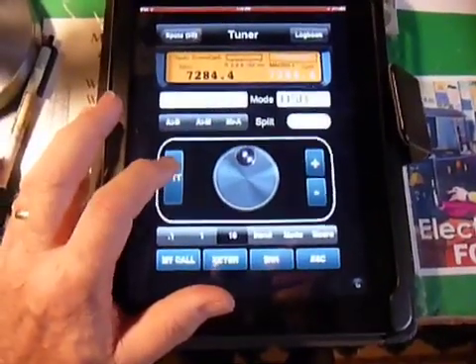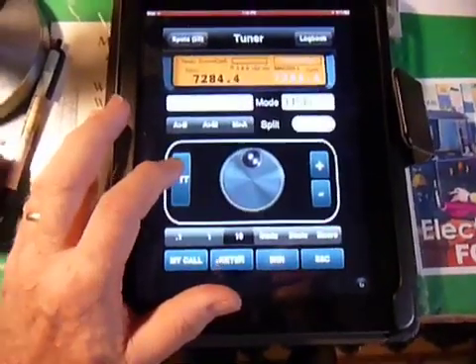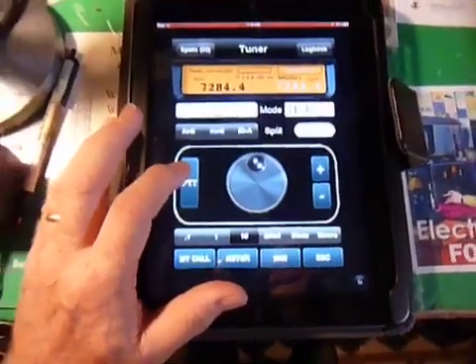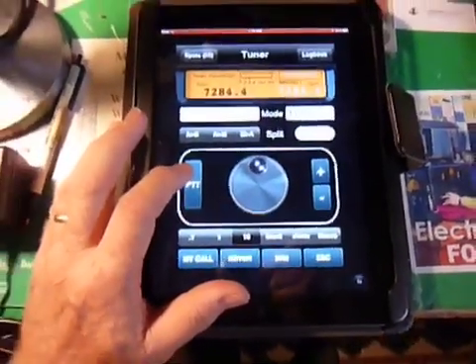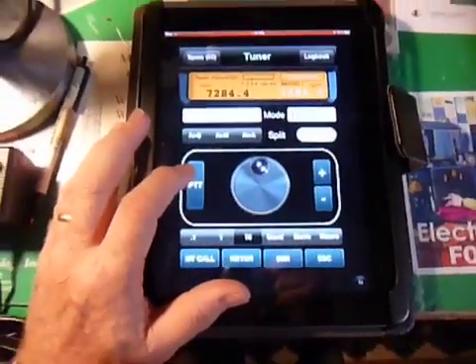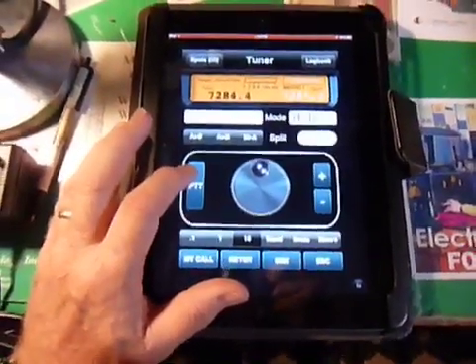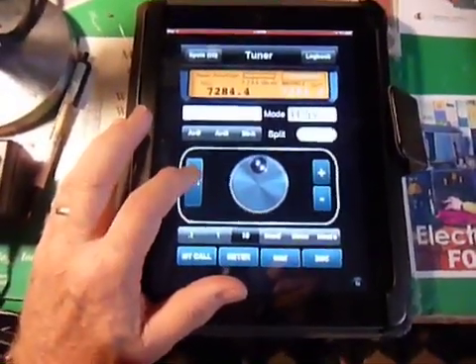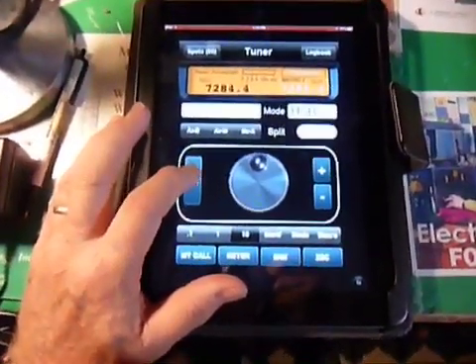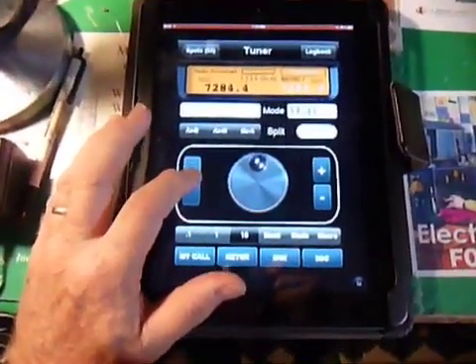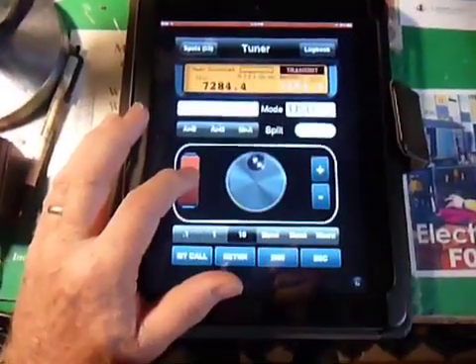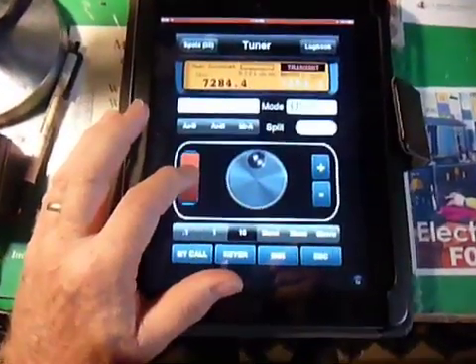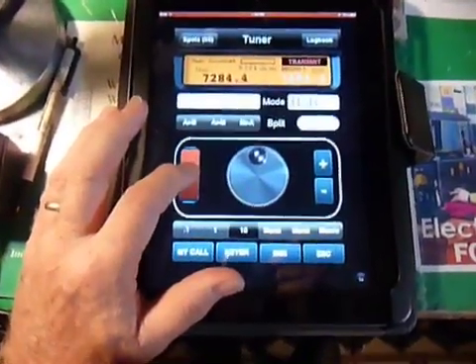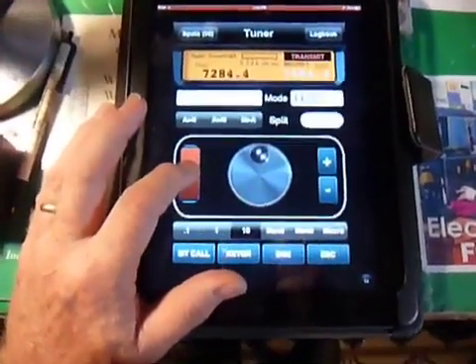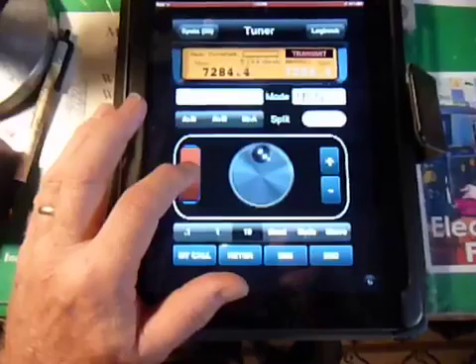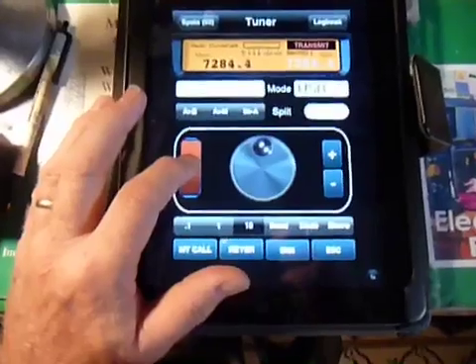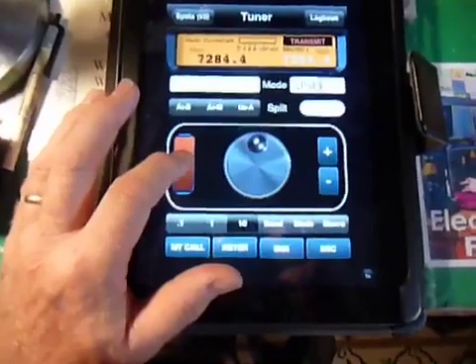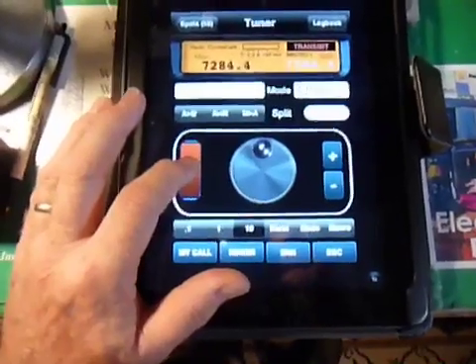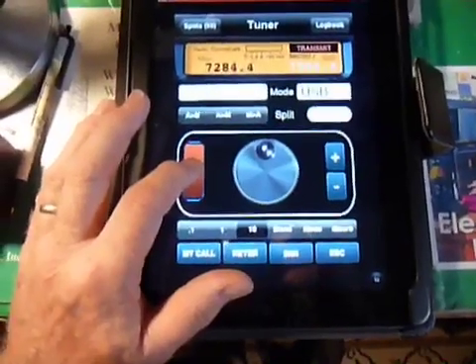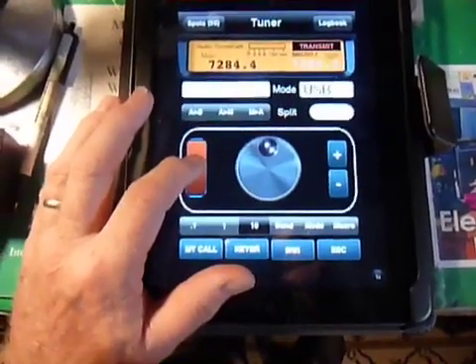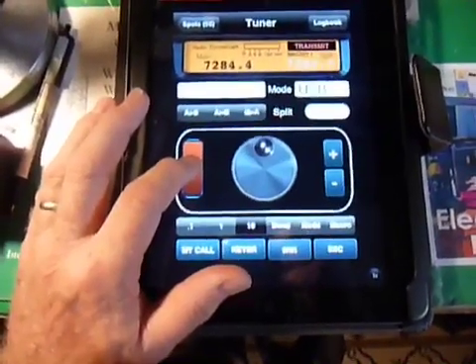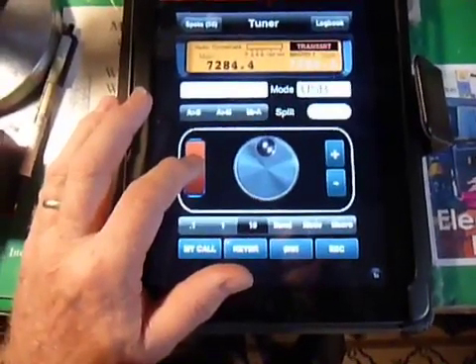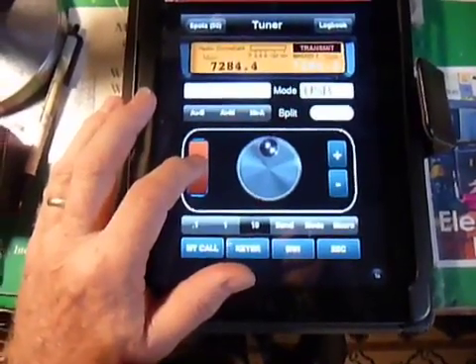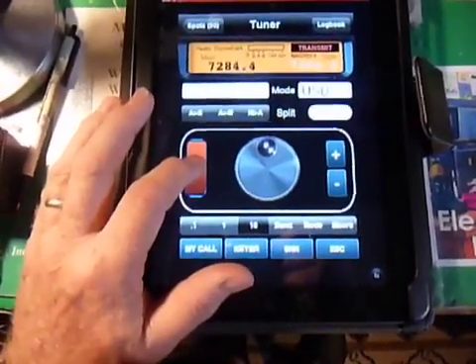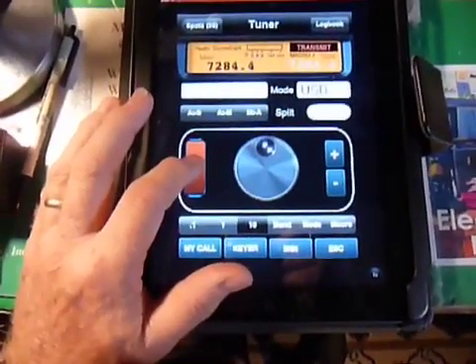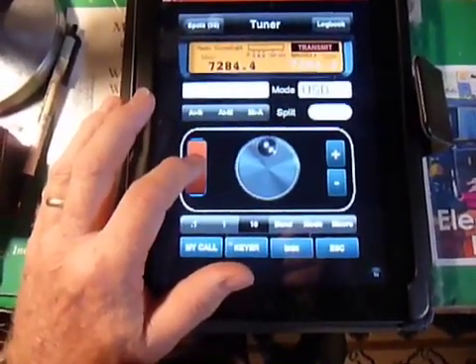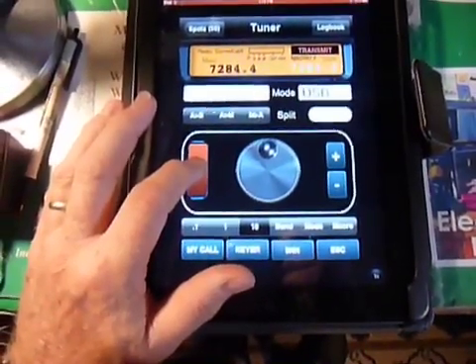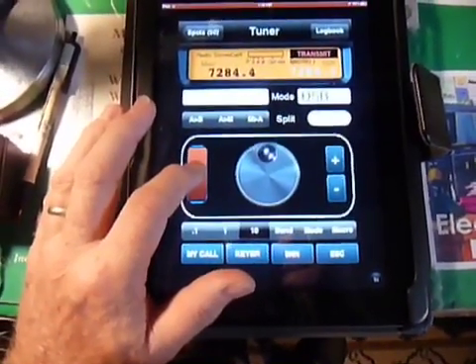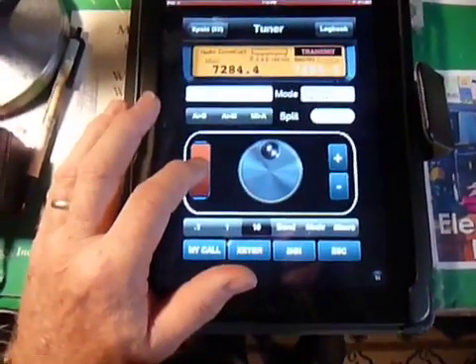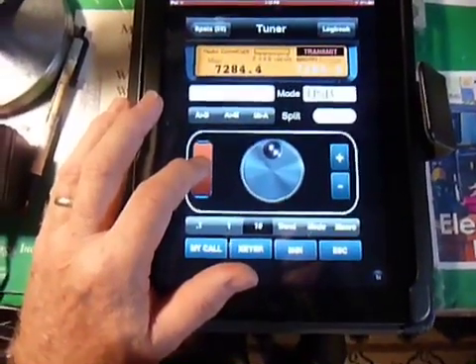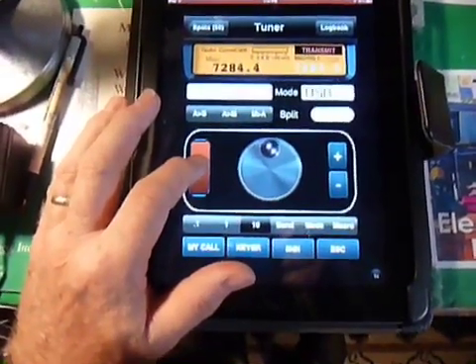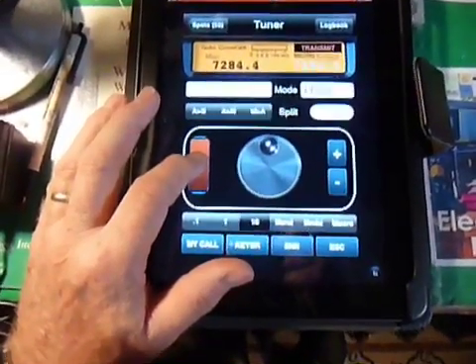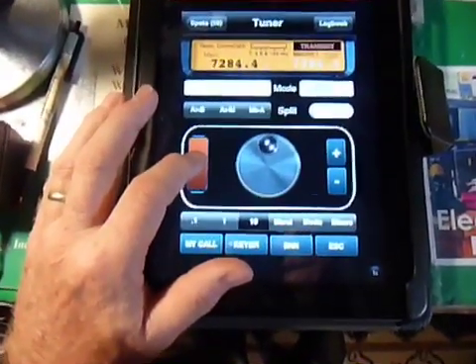Let's put out a CQ. Hello, CQ, calling CQ, CQ40, calling CQ on 40 meters.